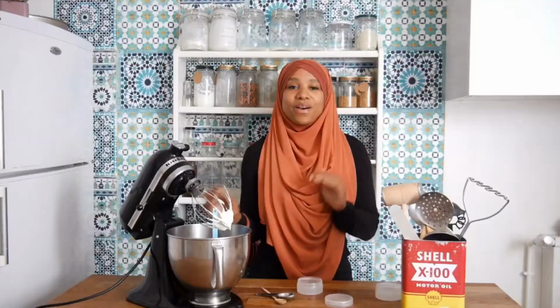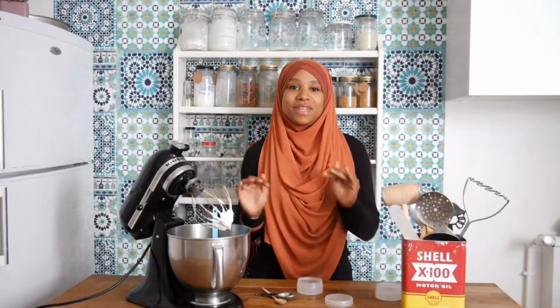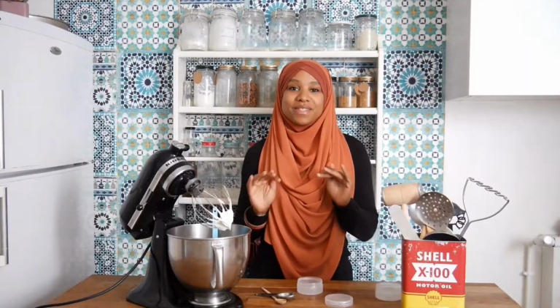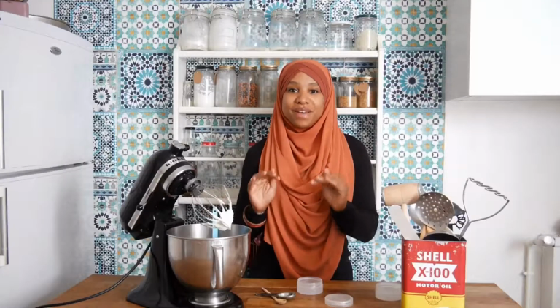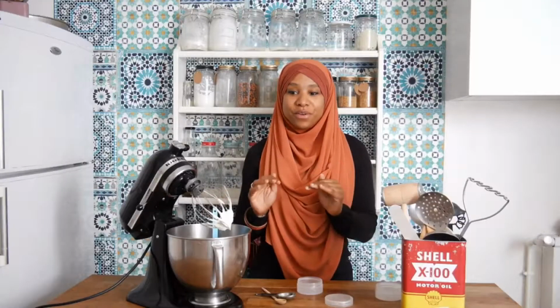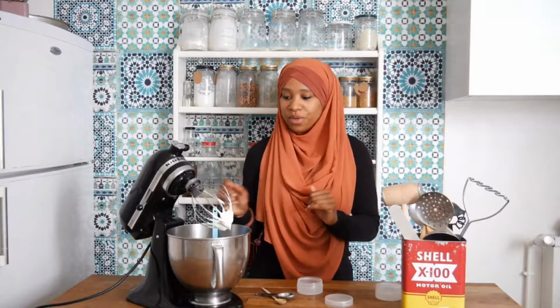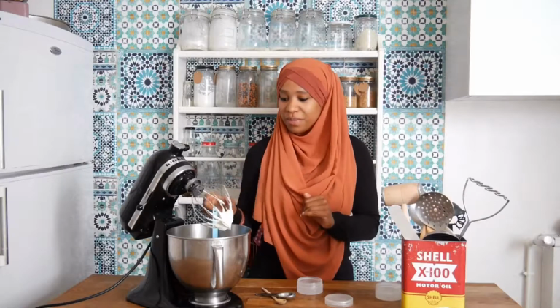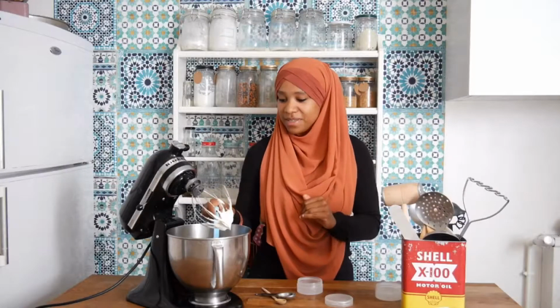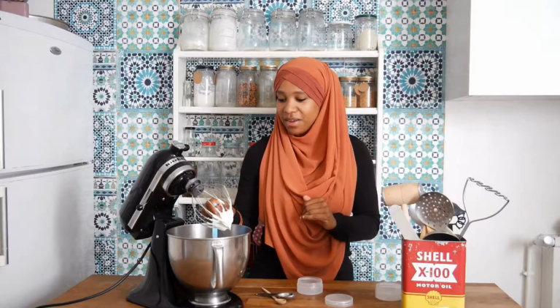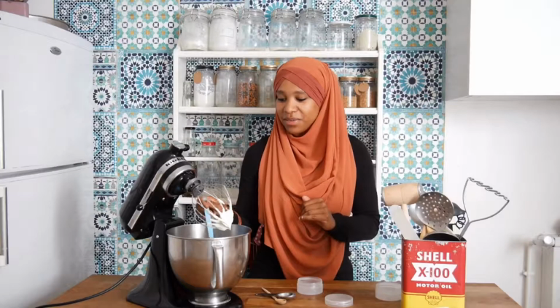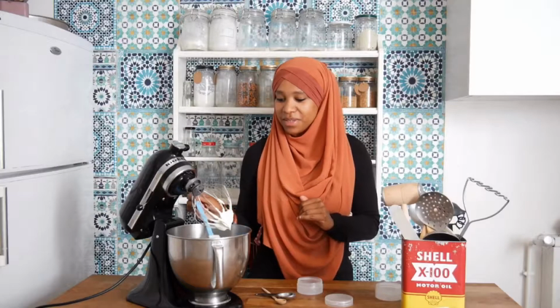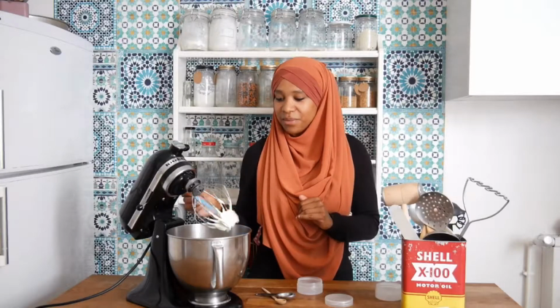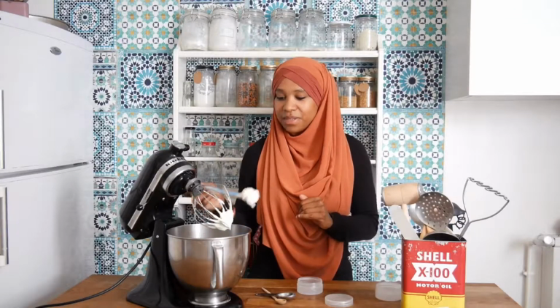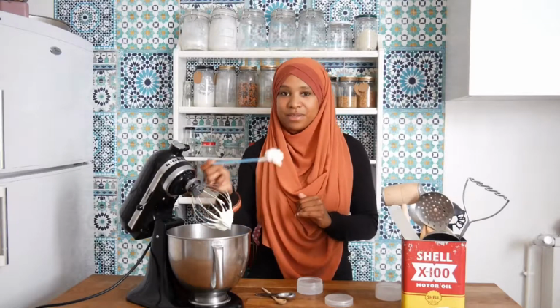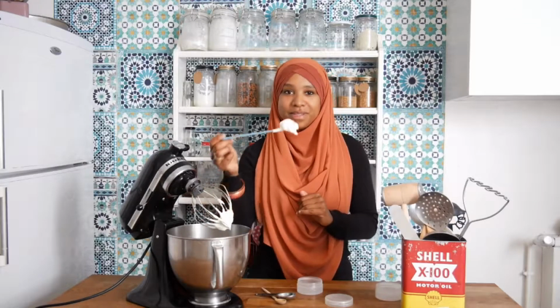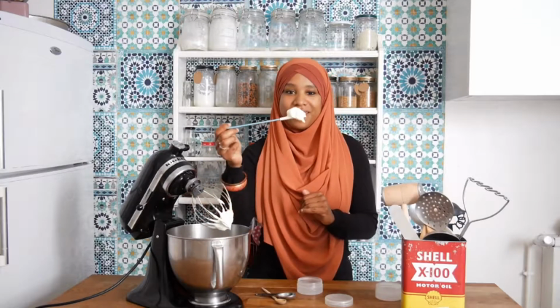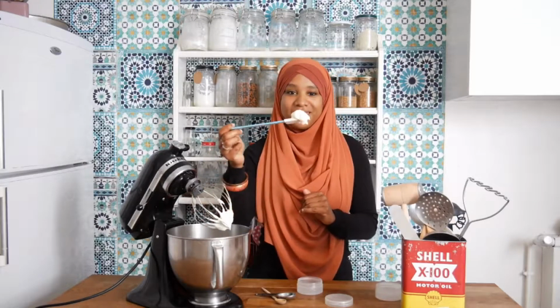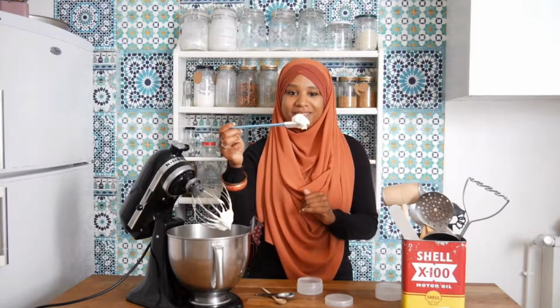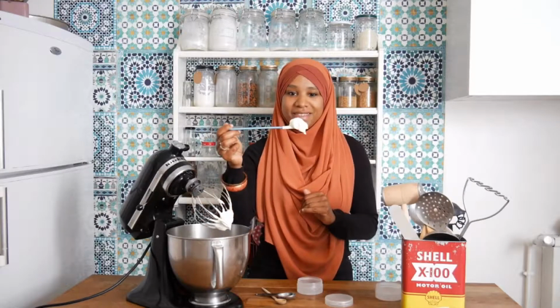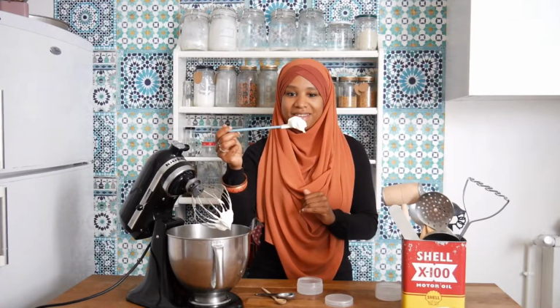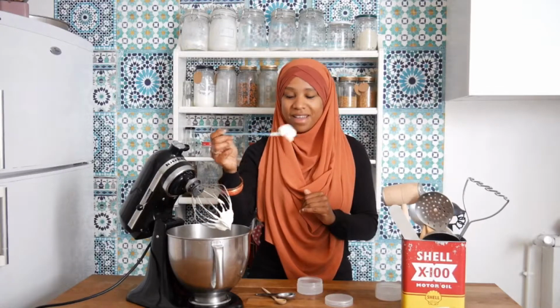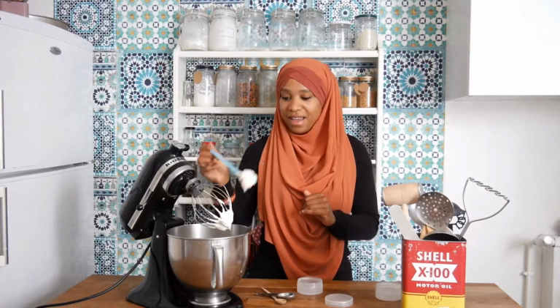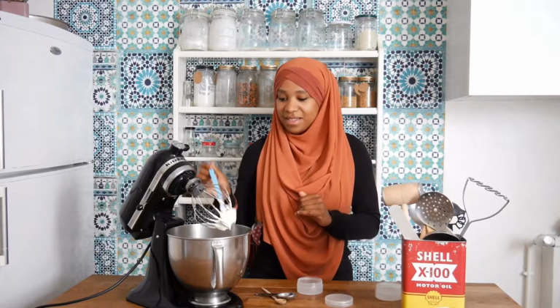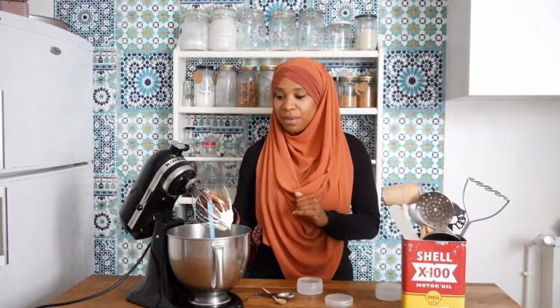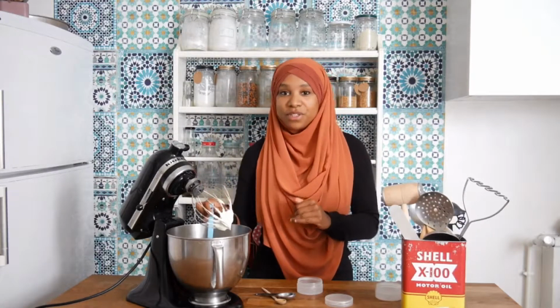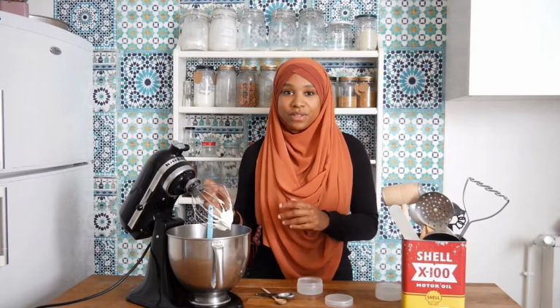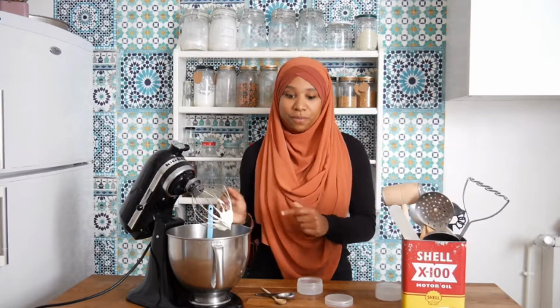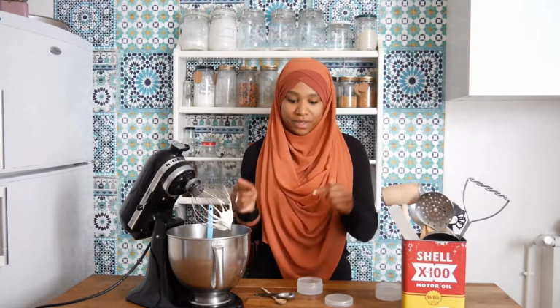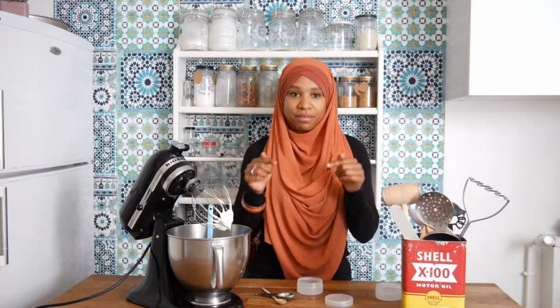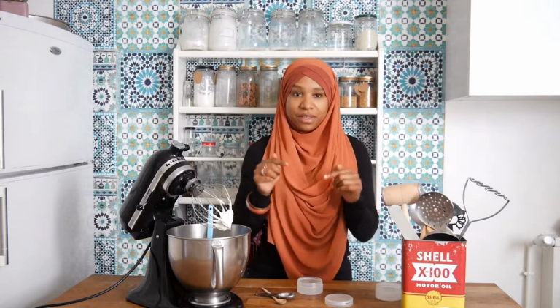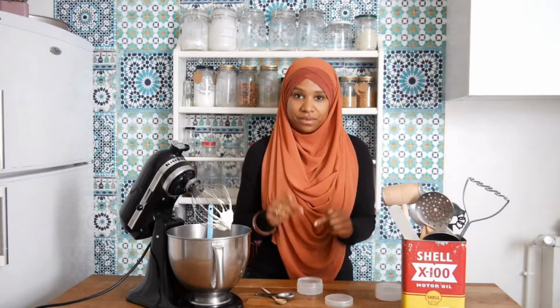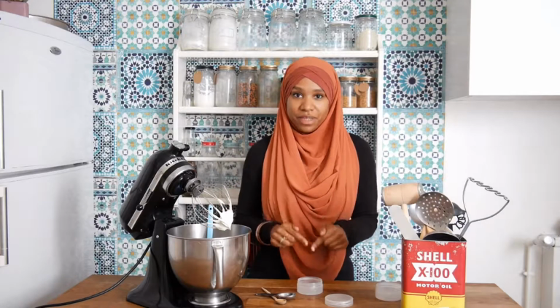Okay, so now the cream is done. You see what it looks like? Now I'm just going to put it in my container.